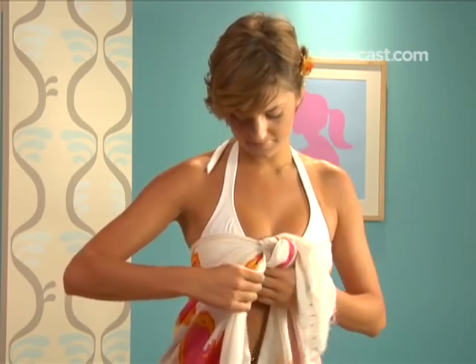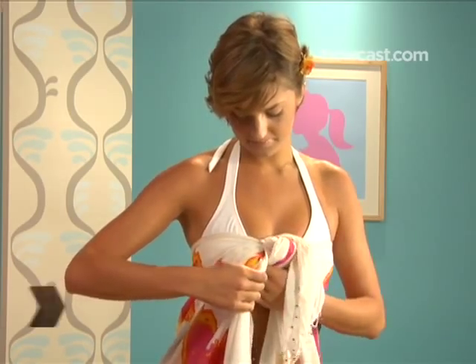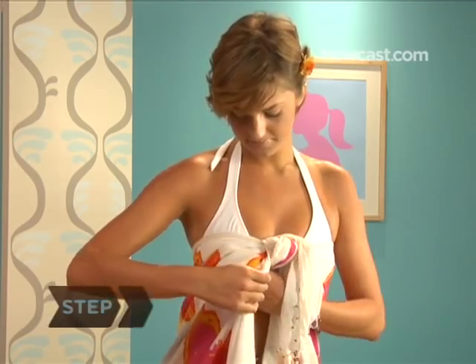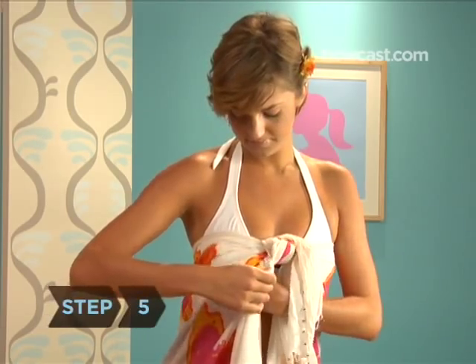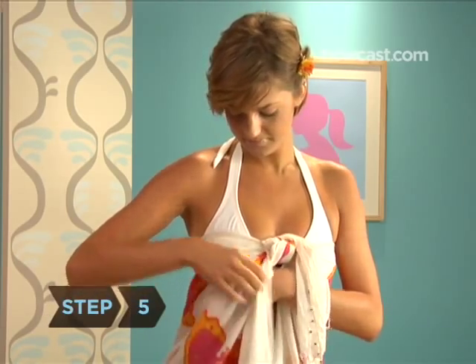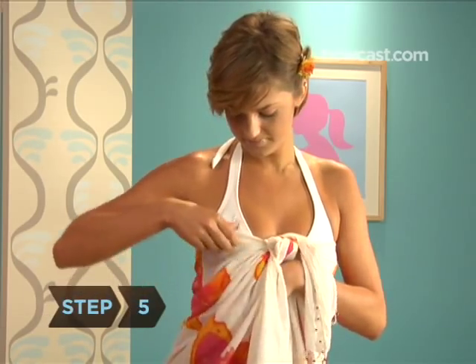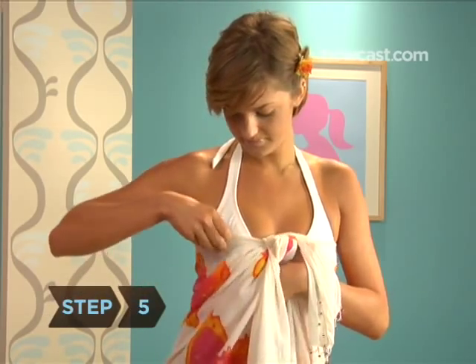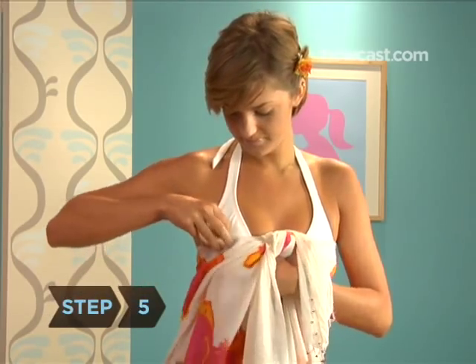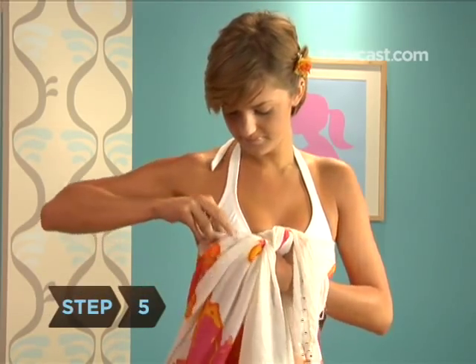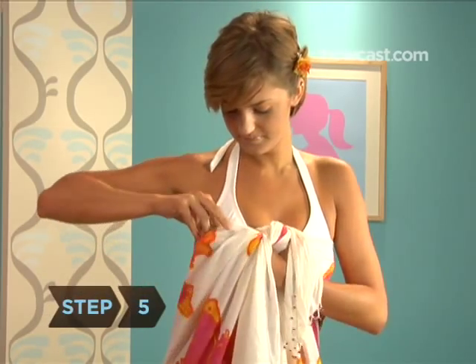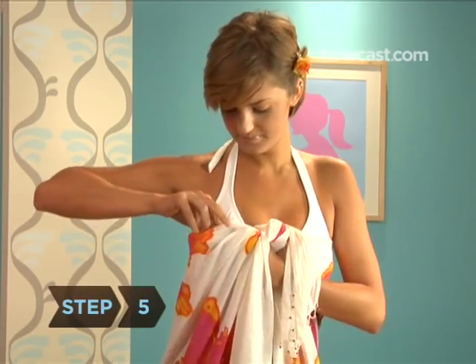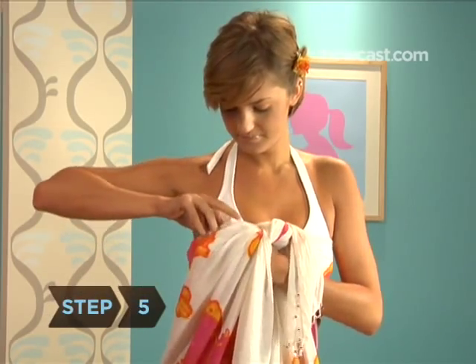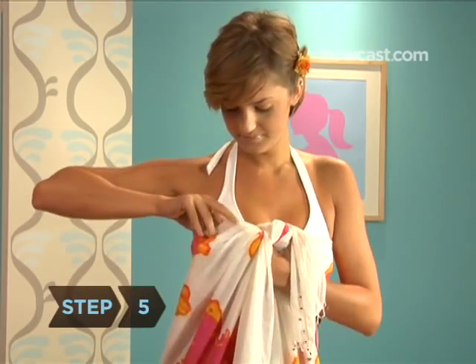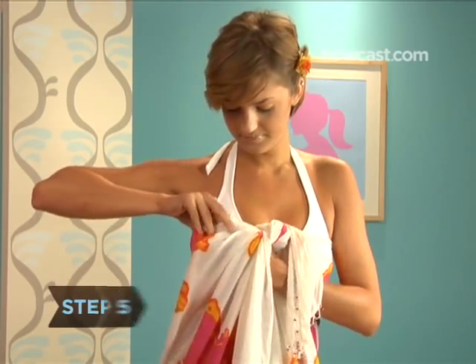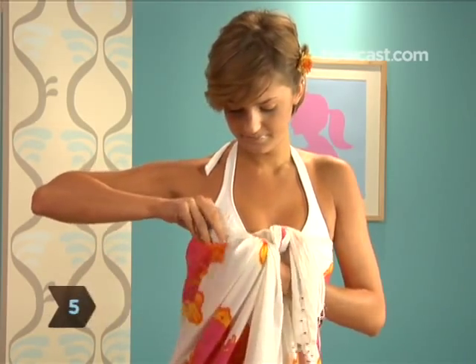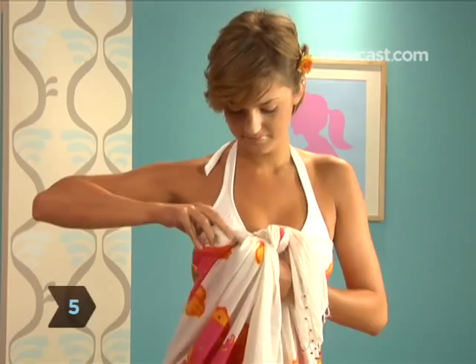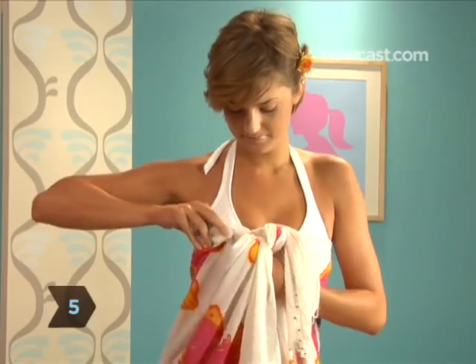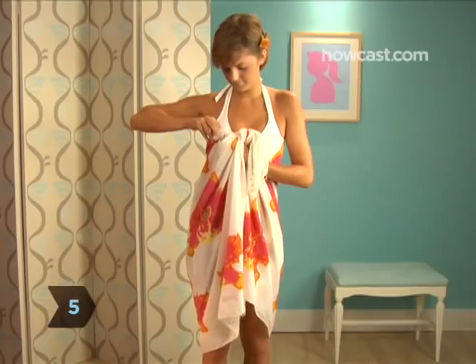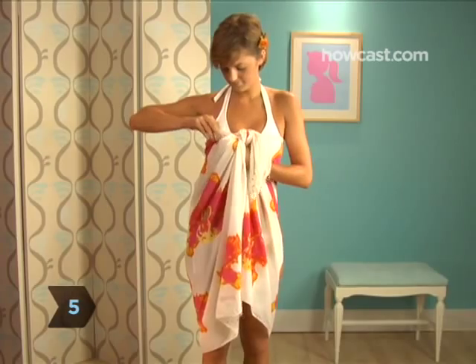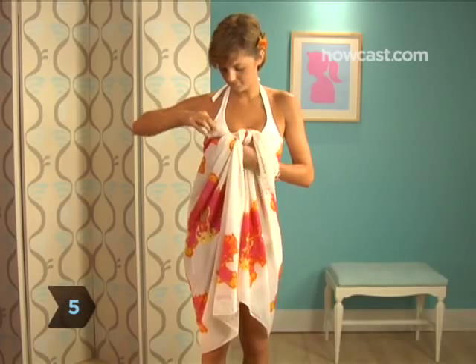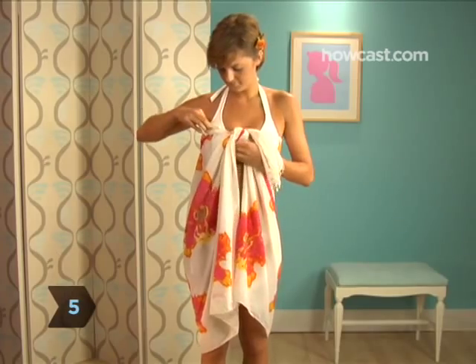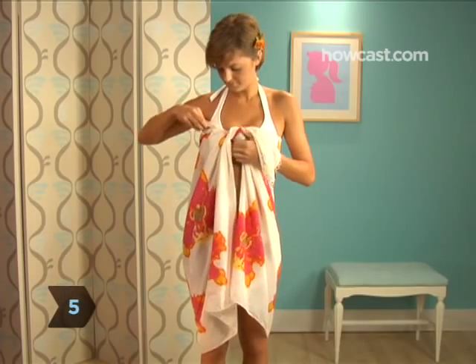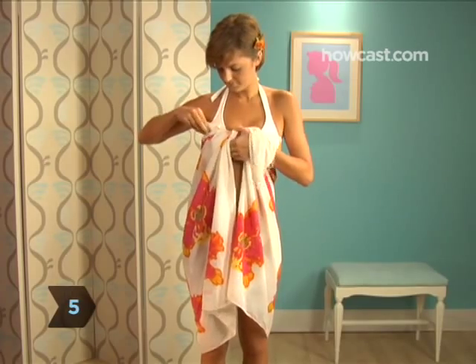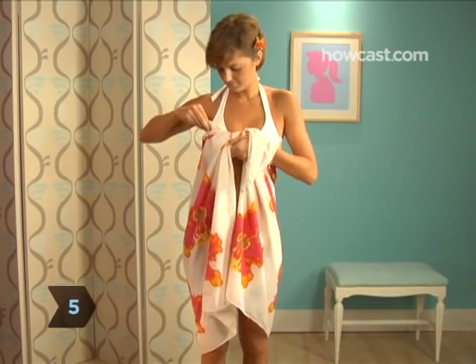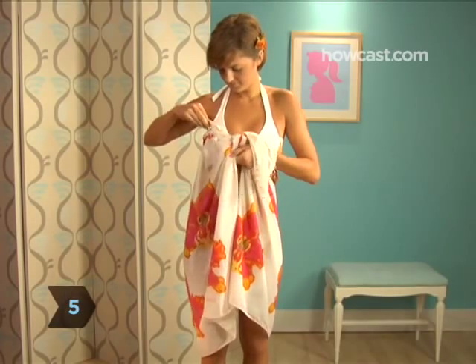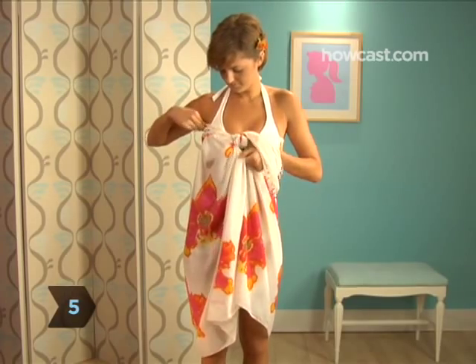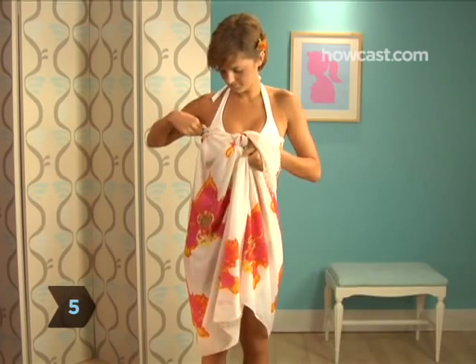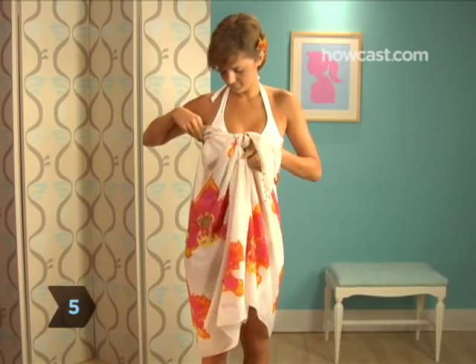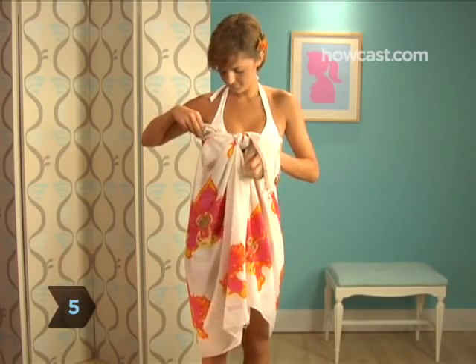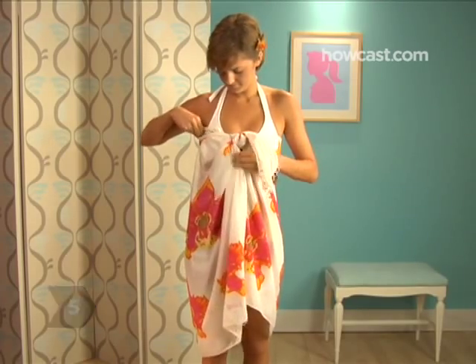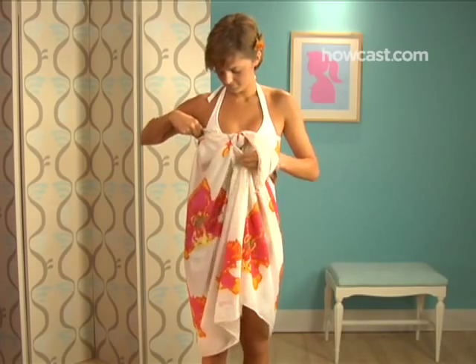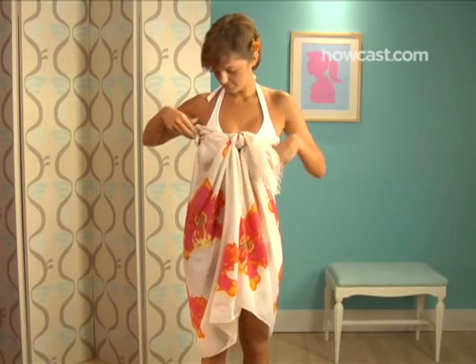Step 5. Take the other free end and tuck it into the top of the sarong underneath your armpit.